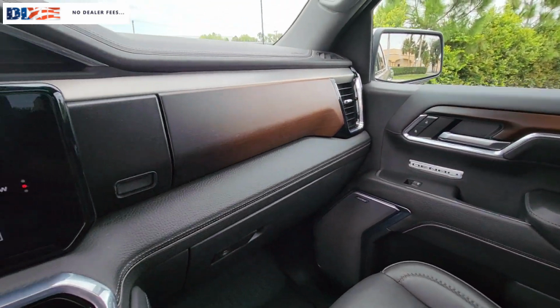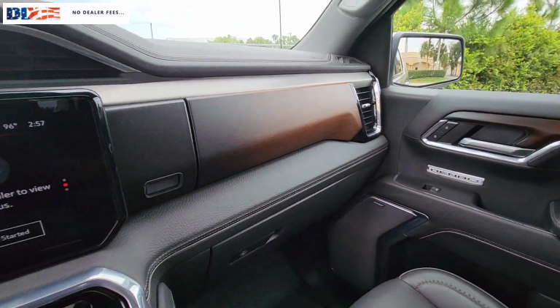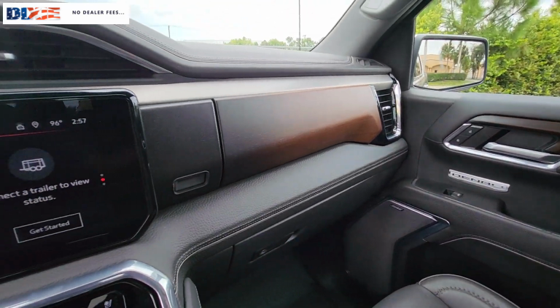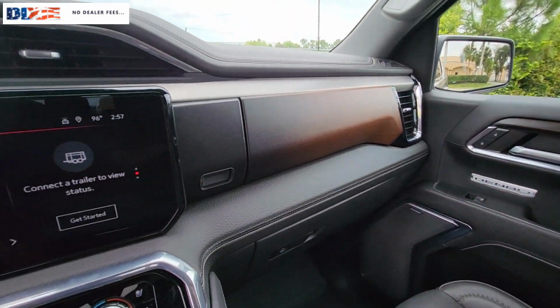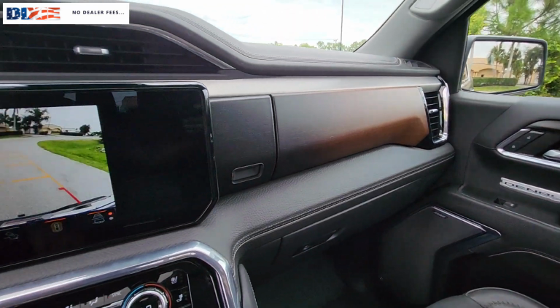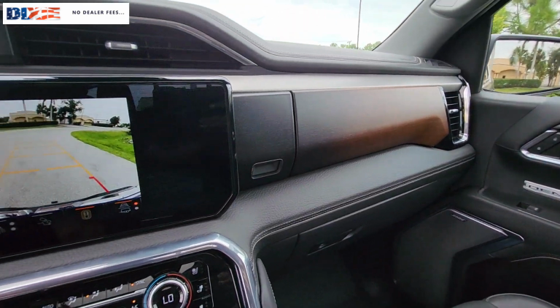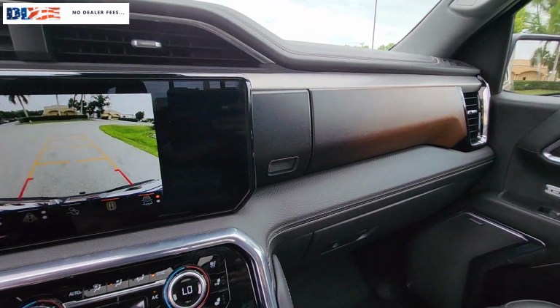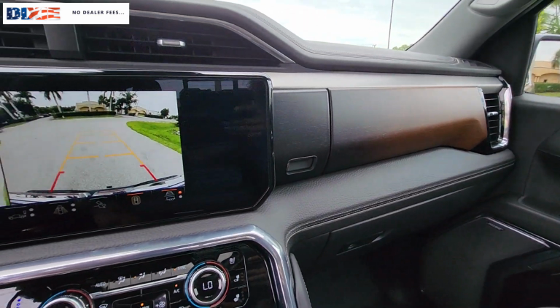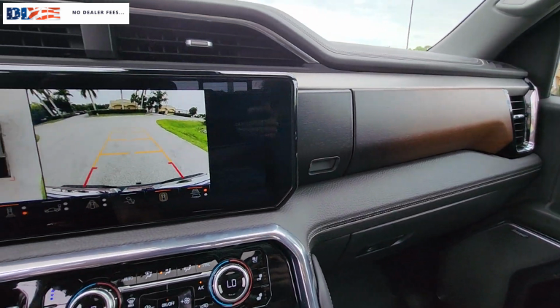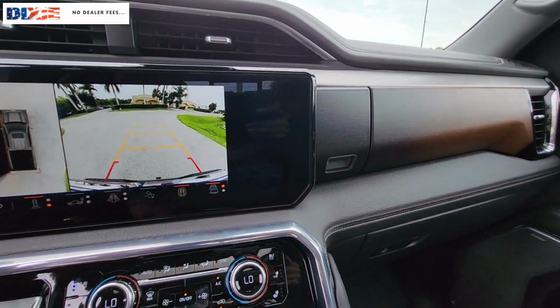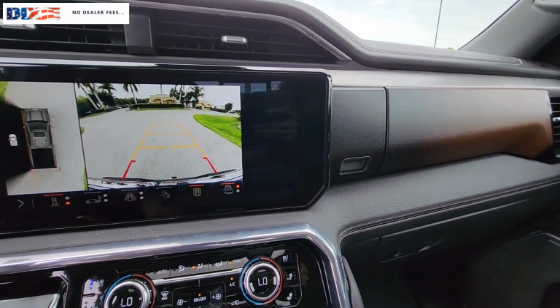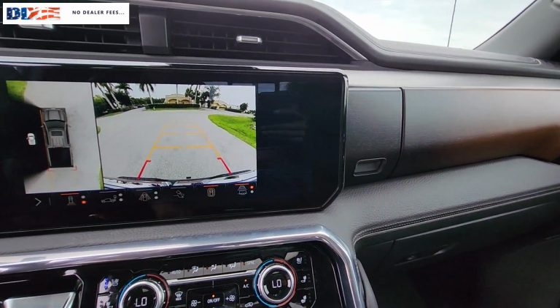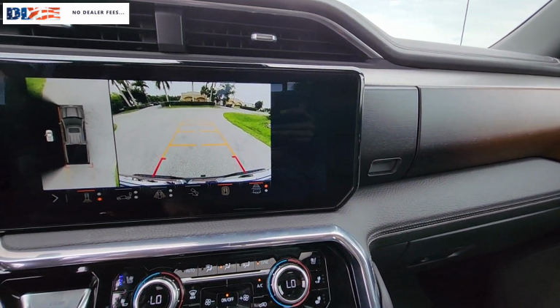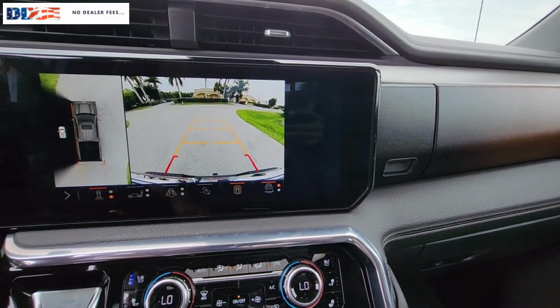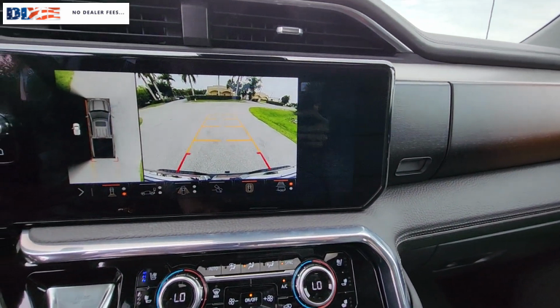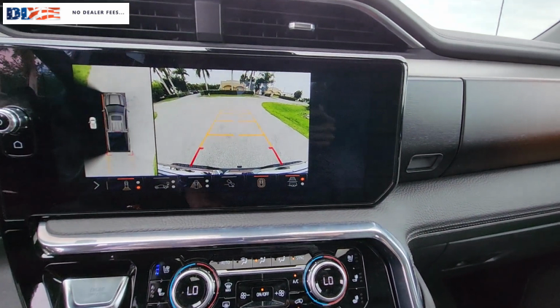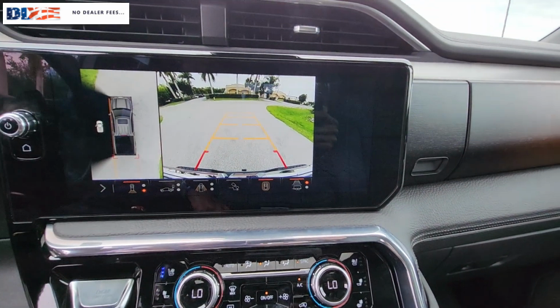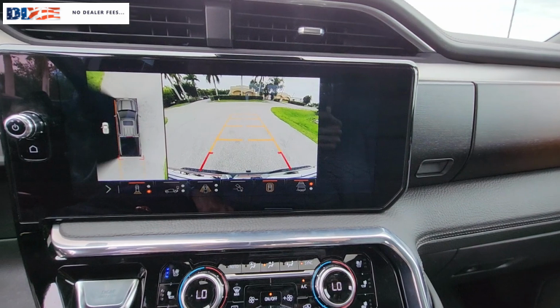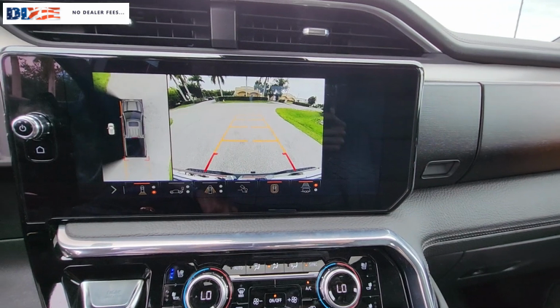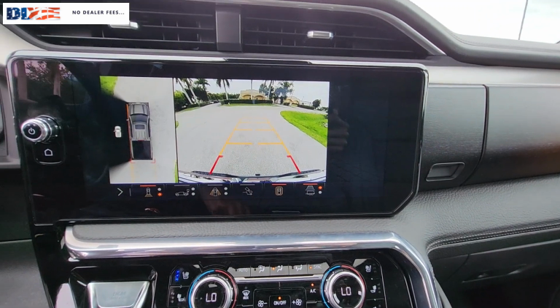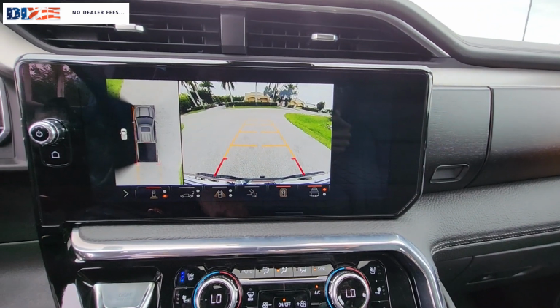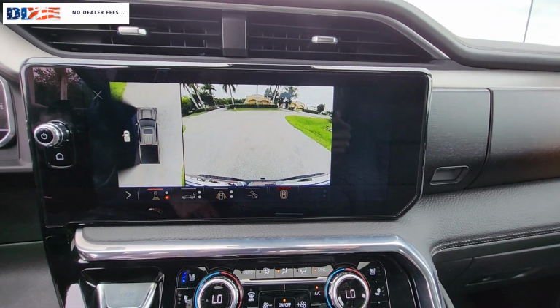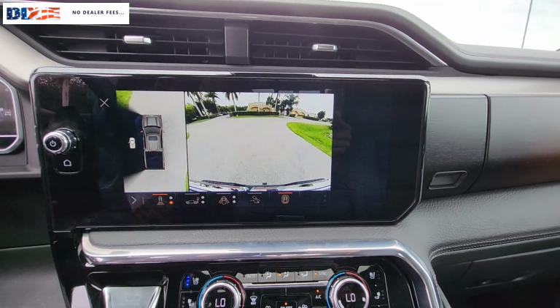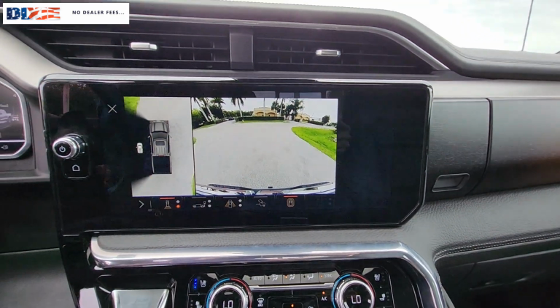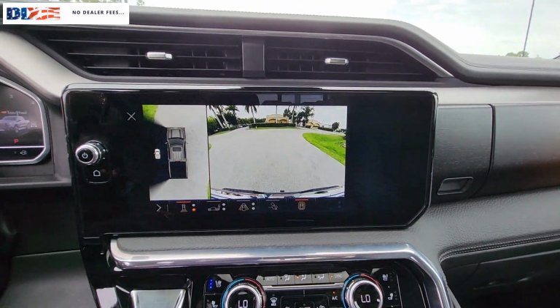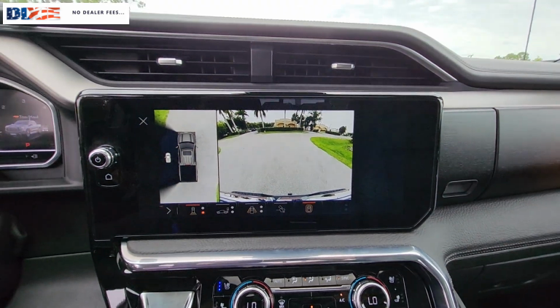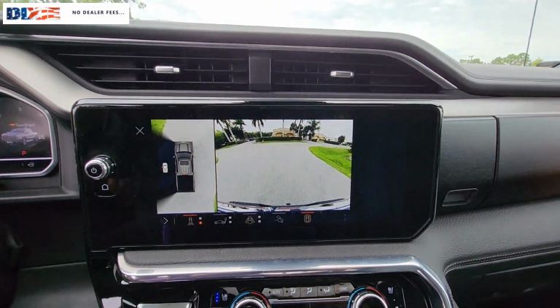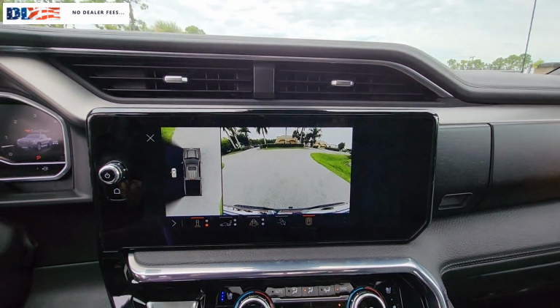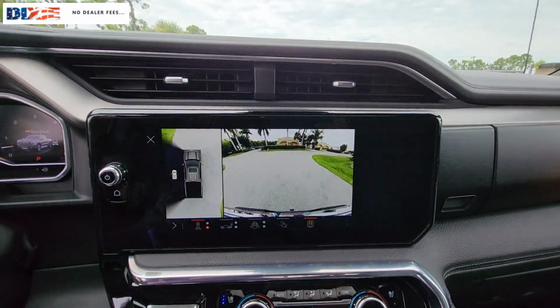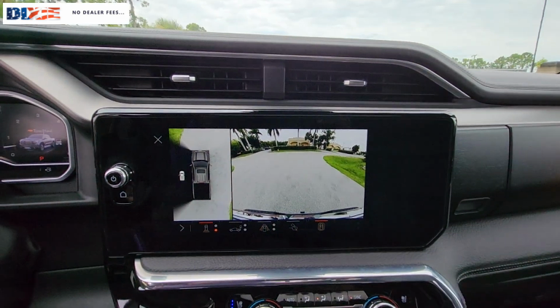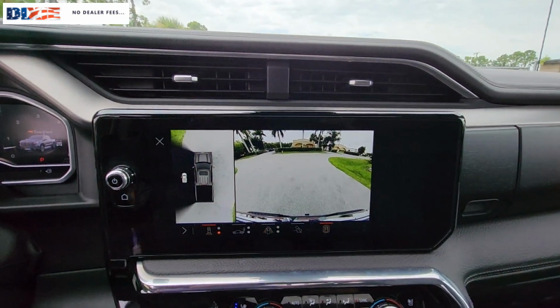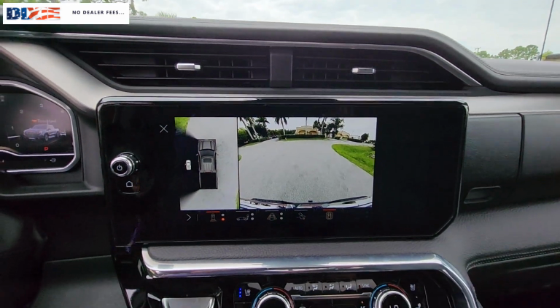Stop dreaming and start living. This handsome Sierra won't last long. Our team will give you an outstanding test drive experience.